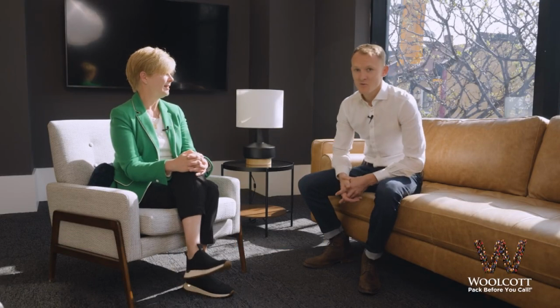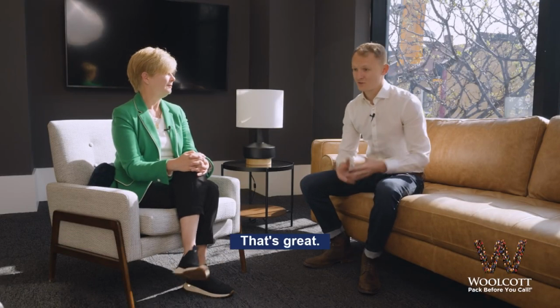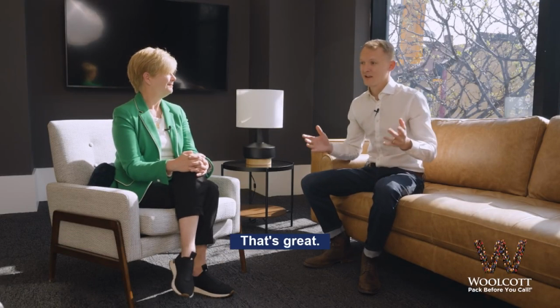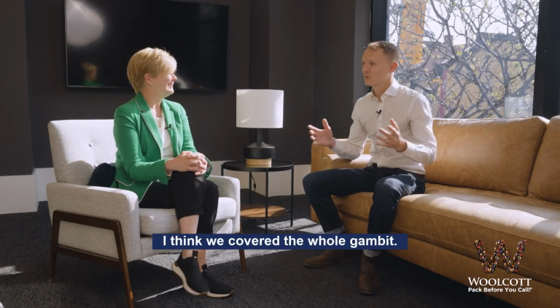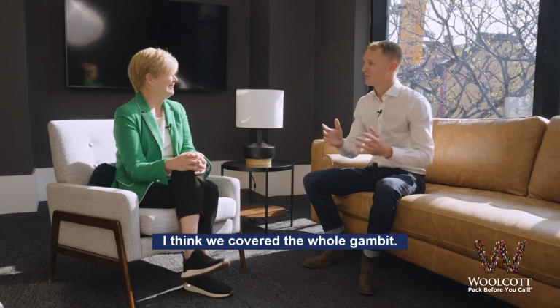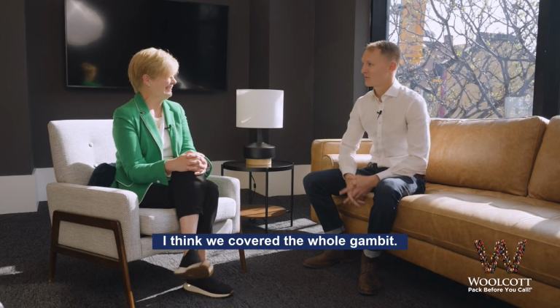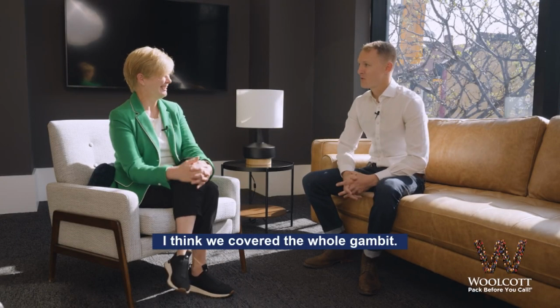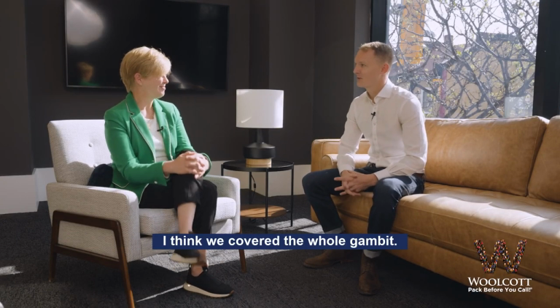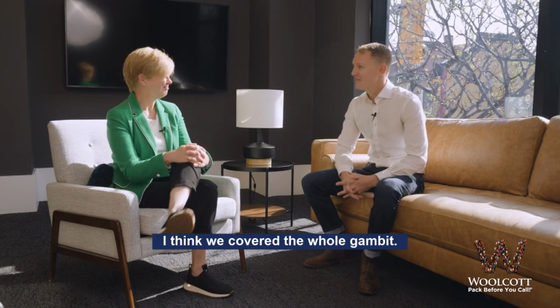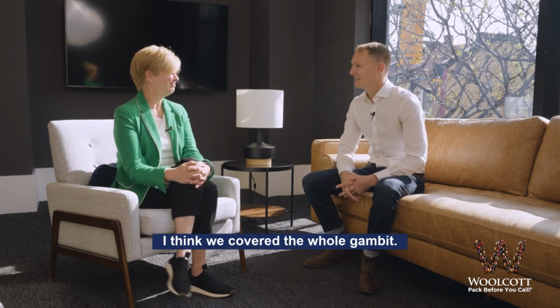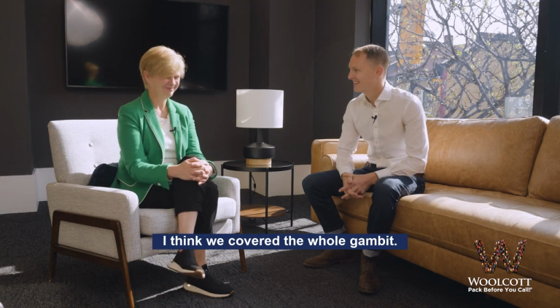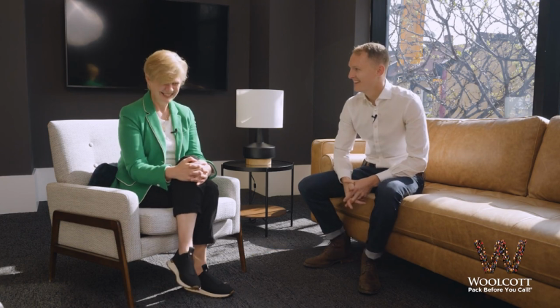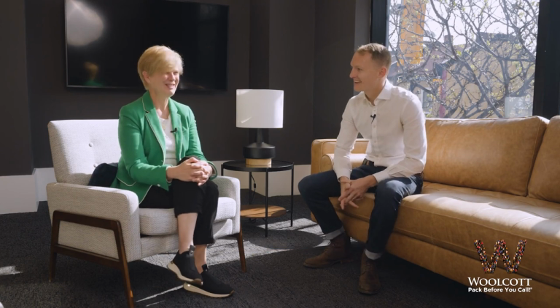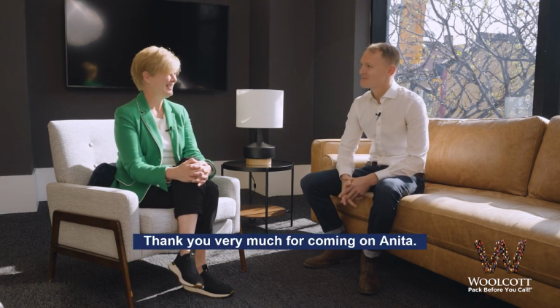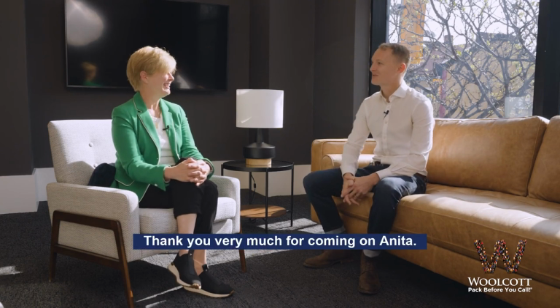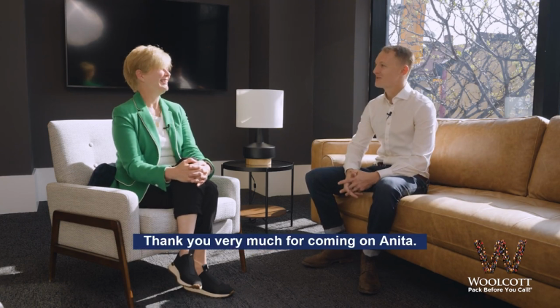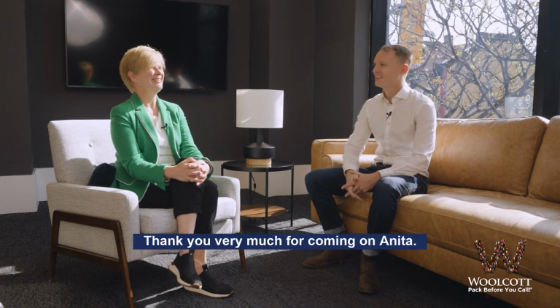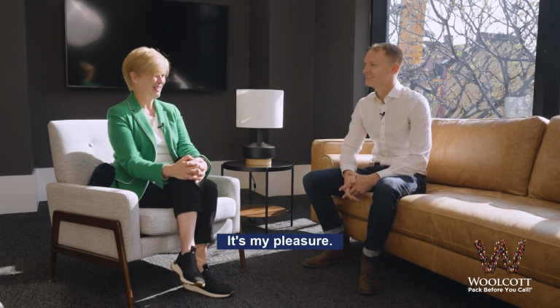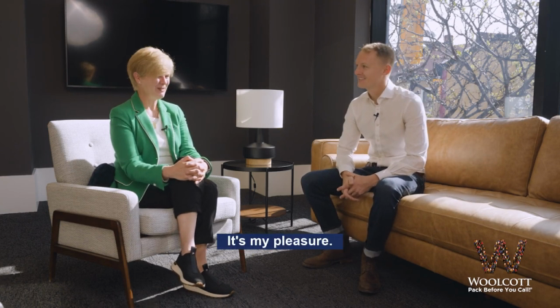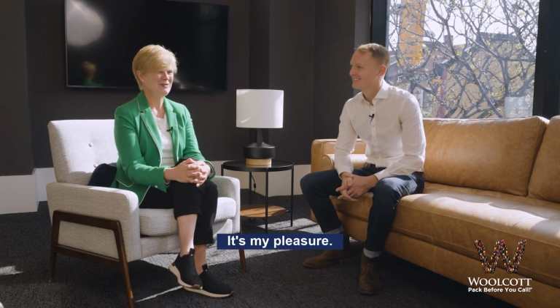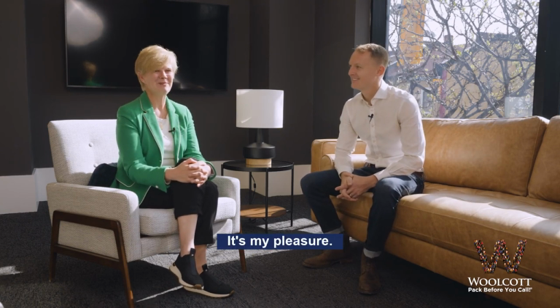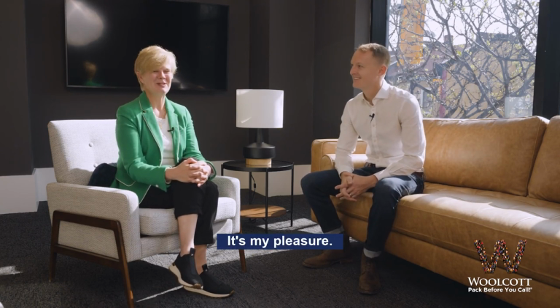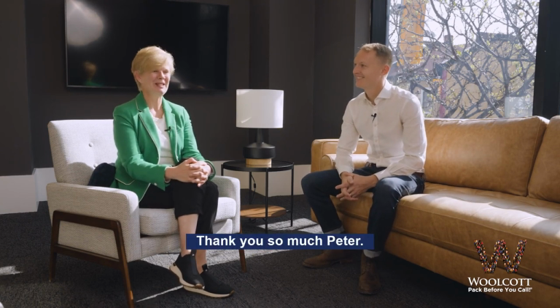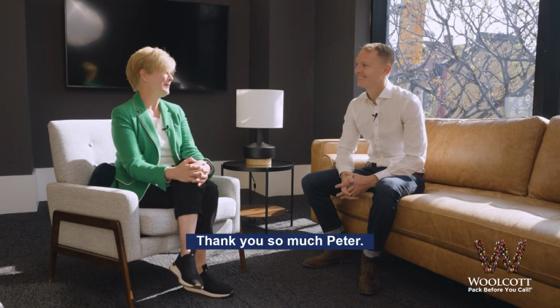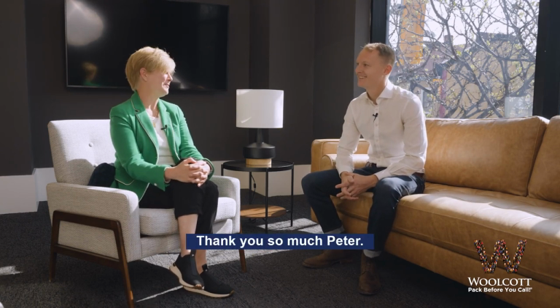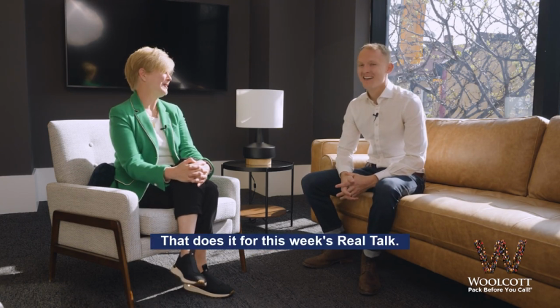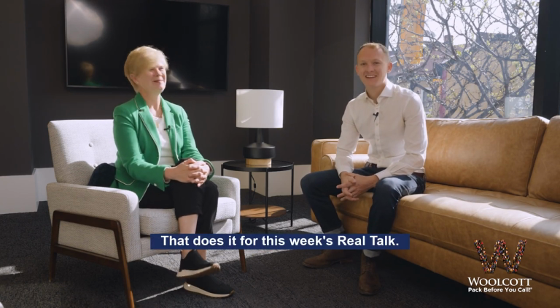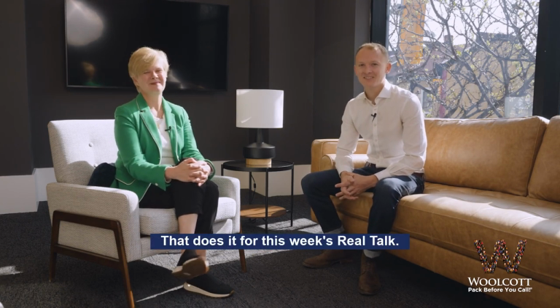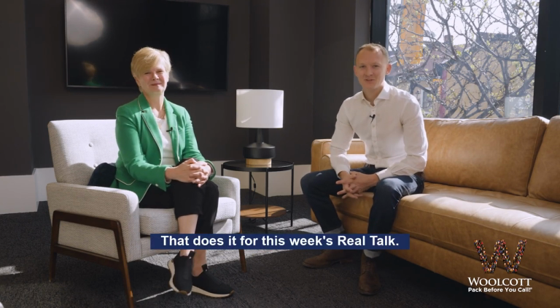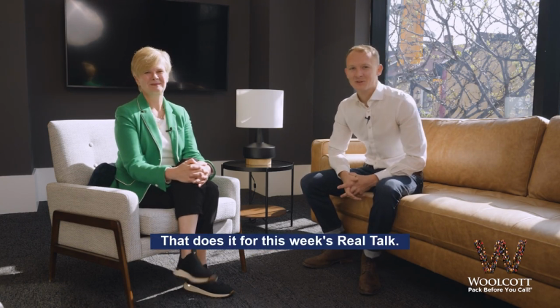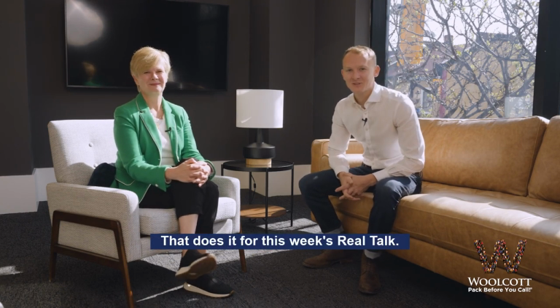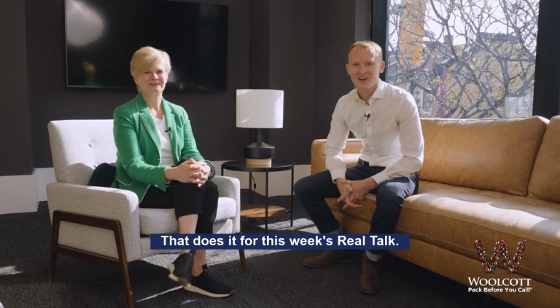Well, that's great. I think we covered the whole gambit. Thank you very much for coming on, Anita. It was my pleasure. Thank you so much, Peter. That does it for this week's Real Talk.